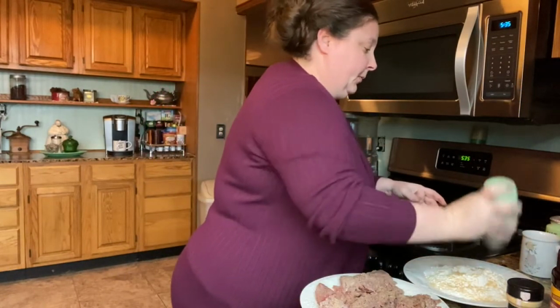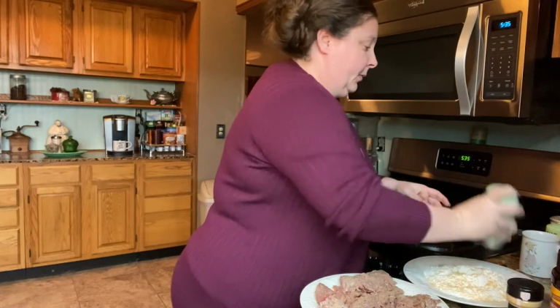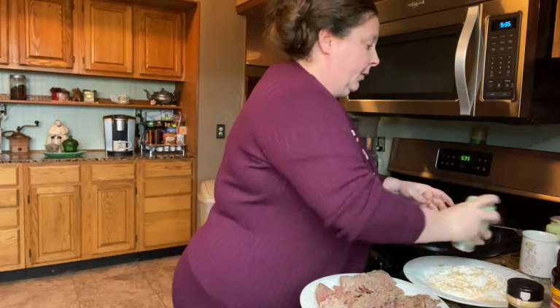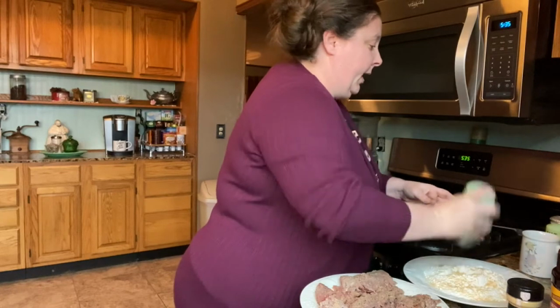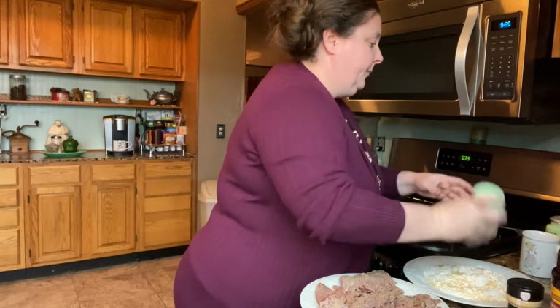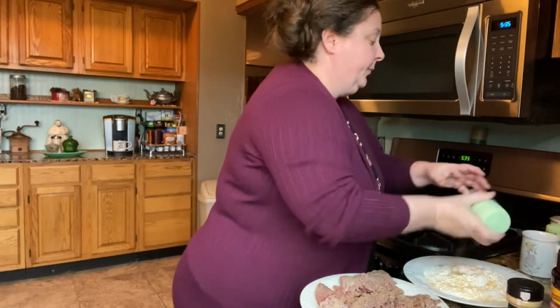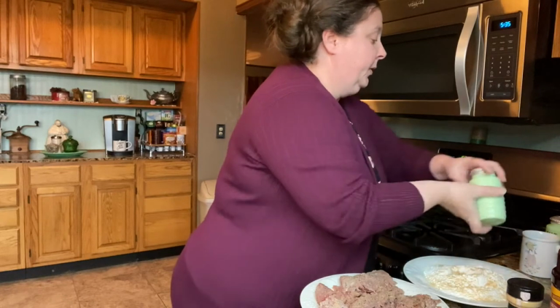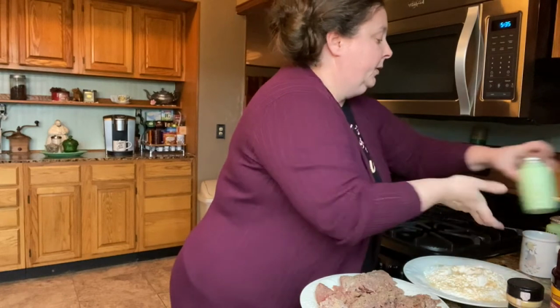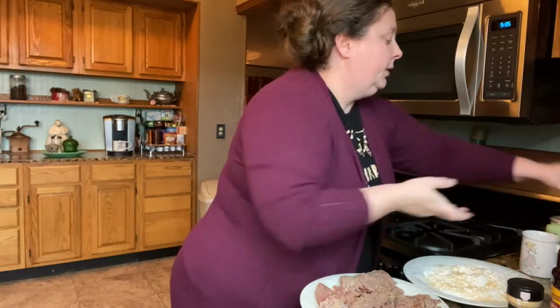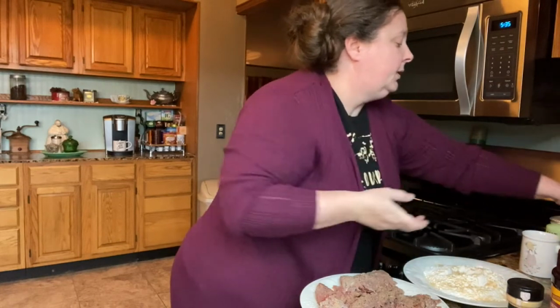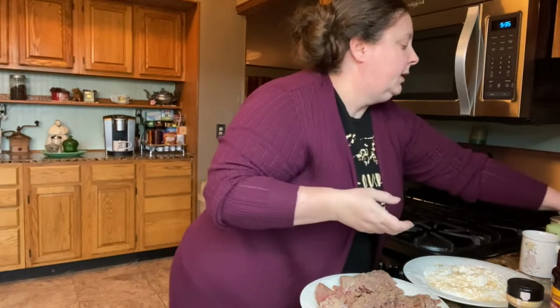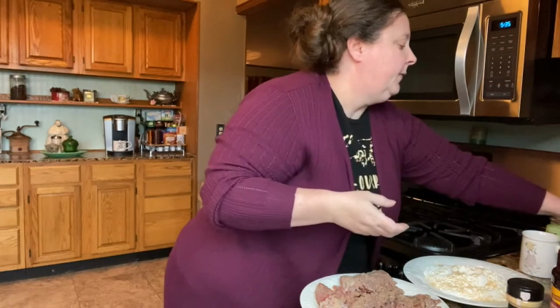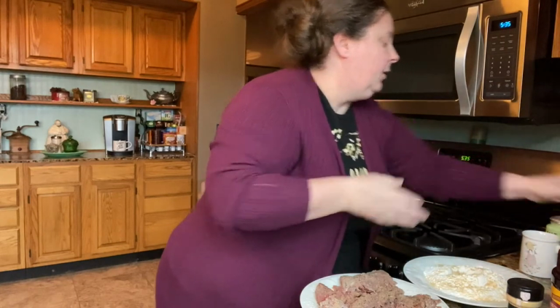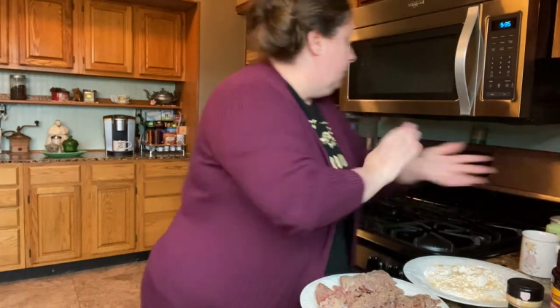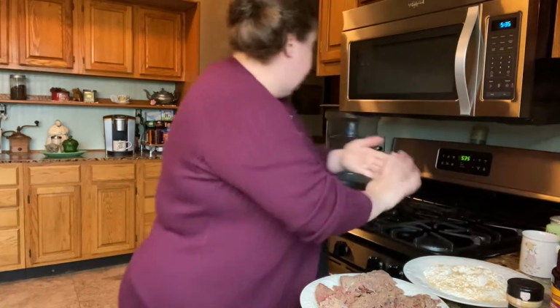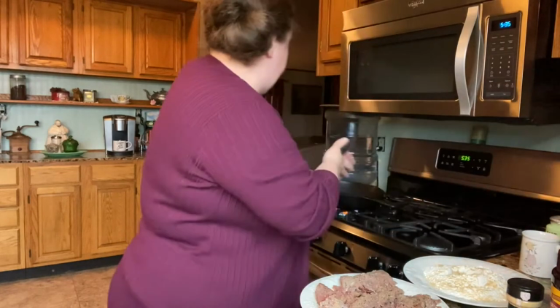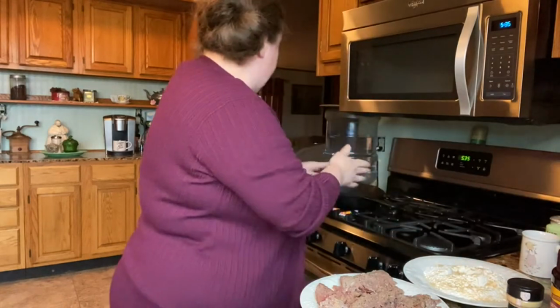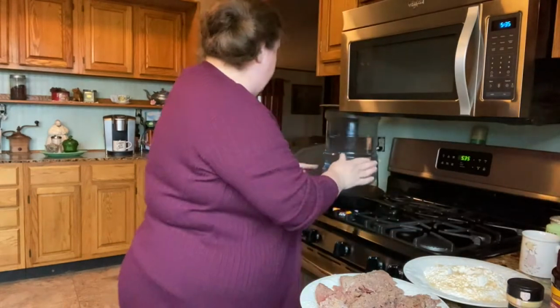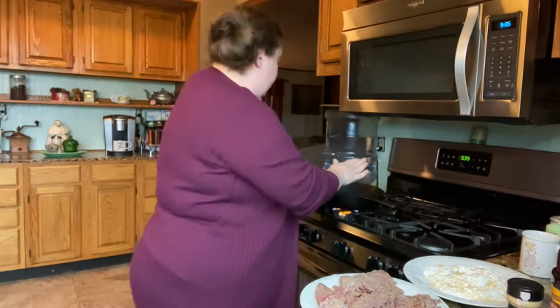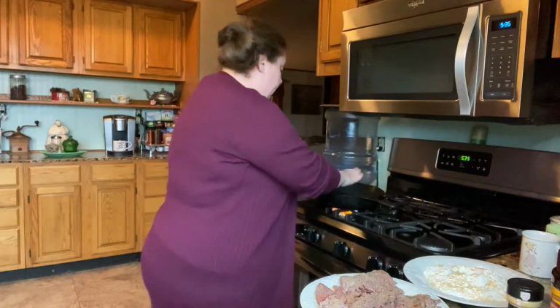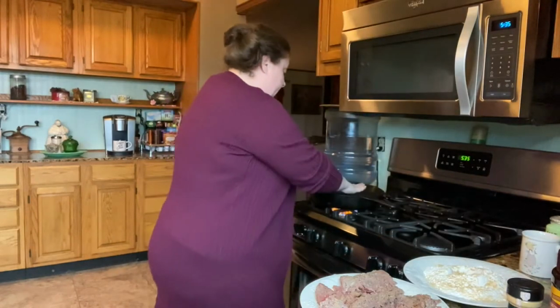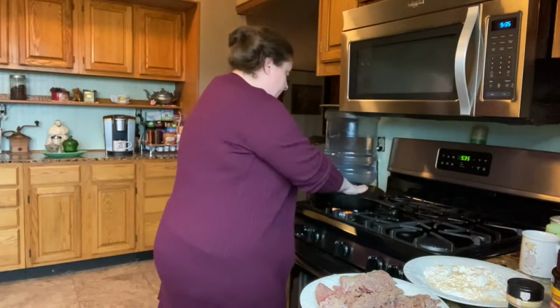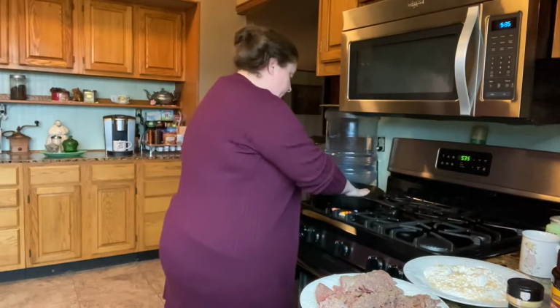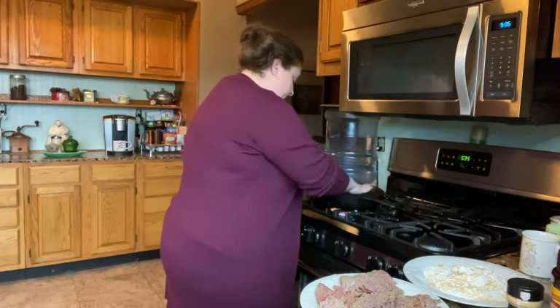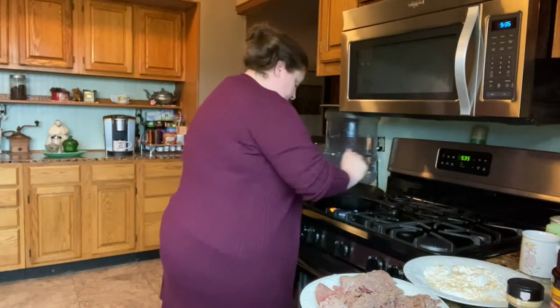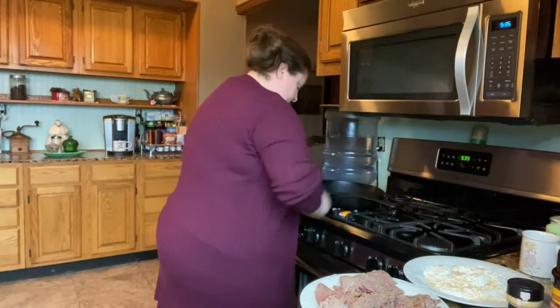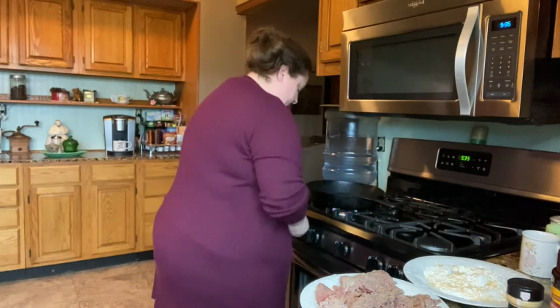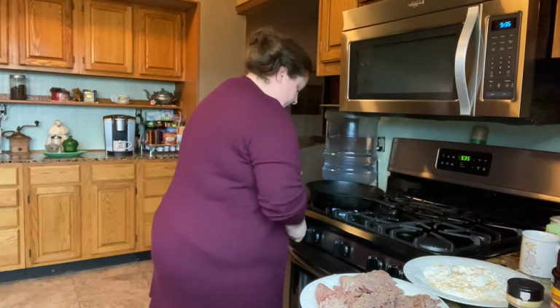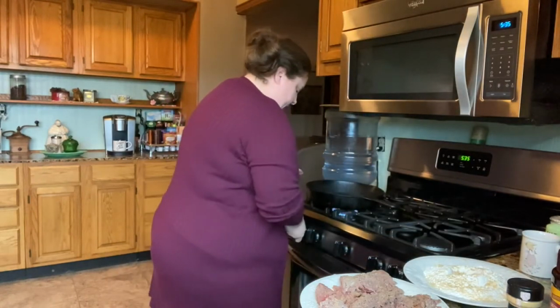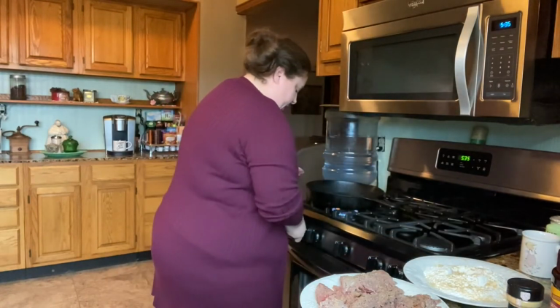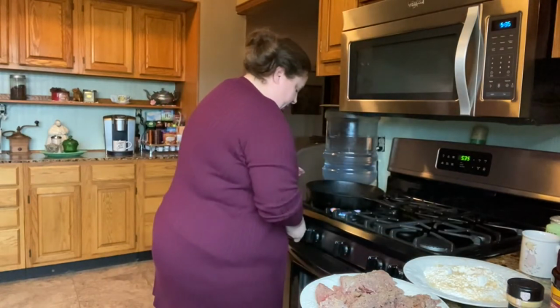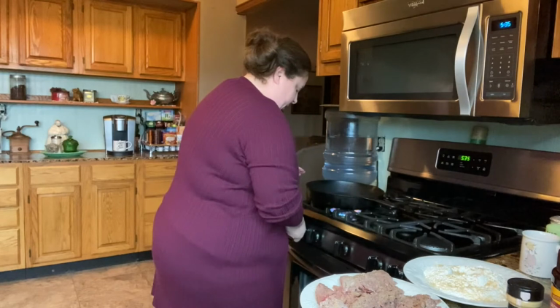Let's see if our oil is getting warm. It's starting to.